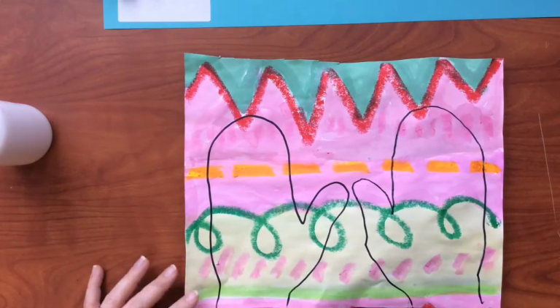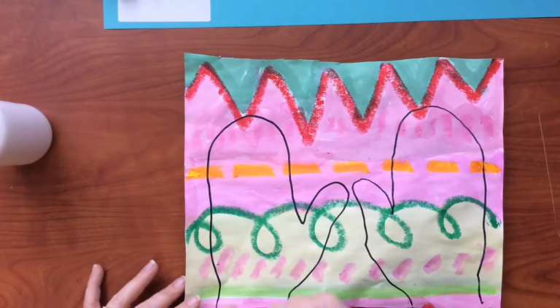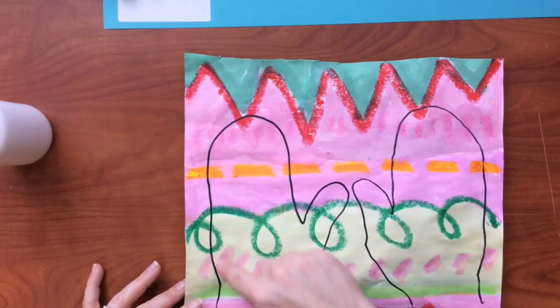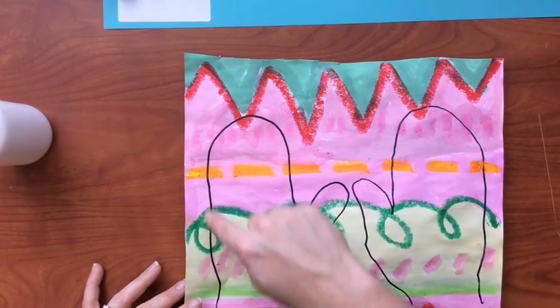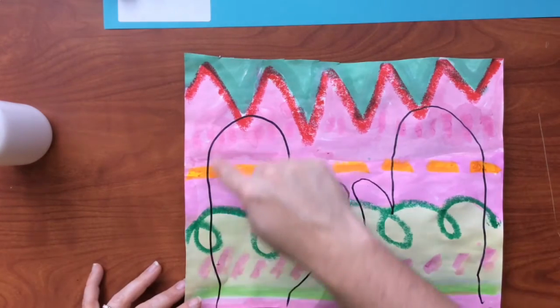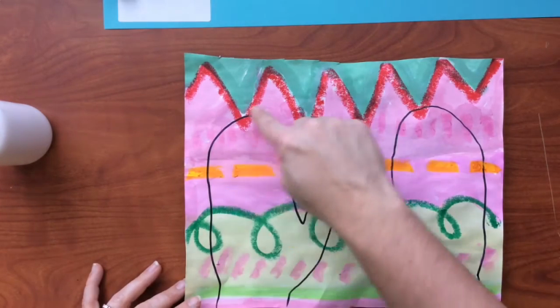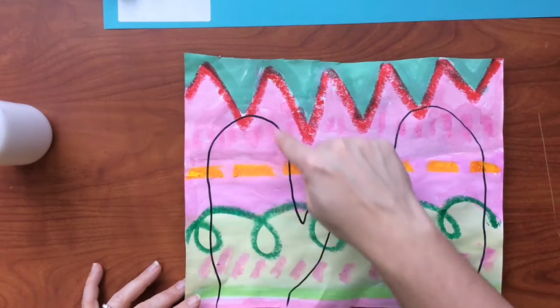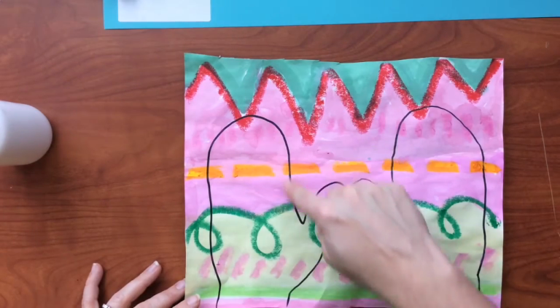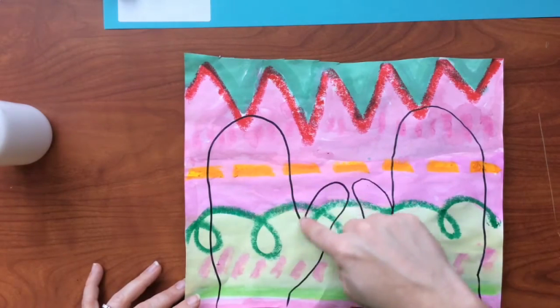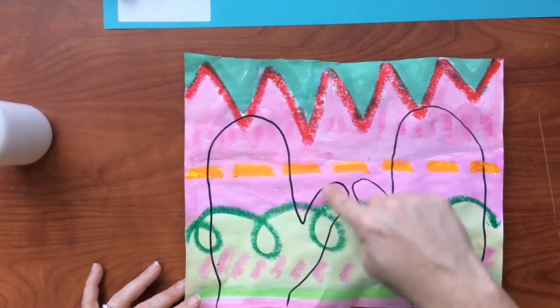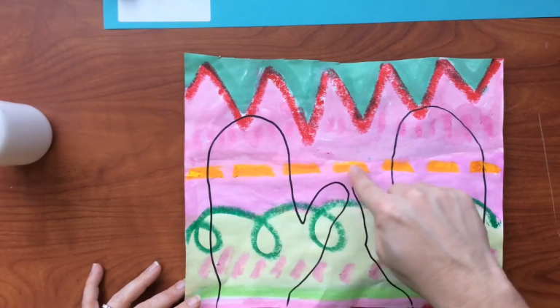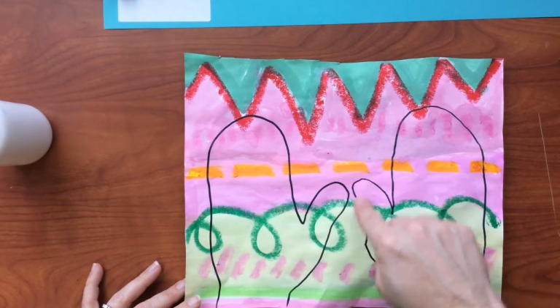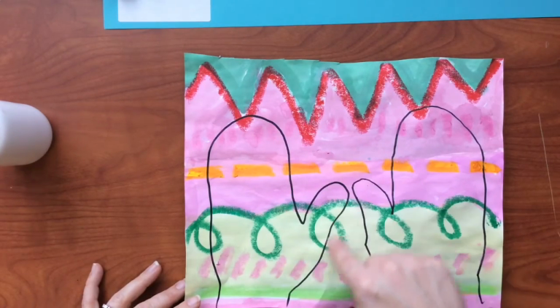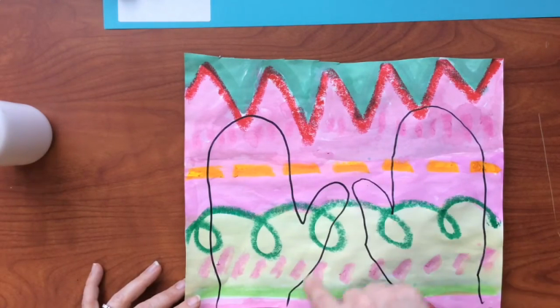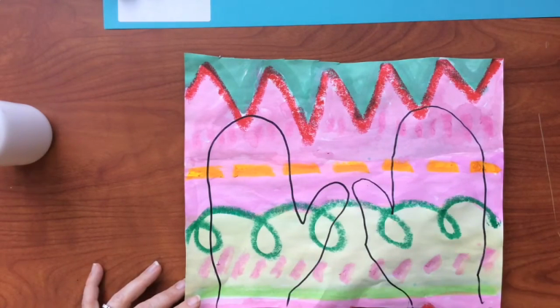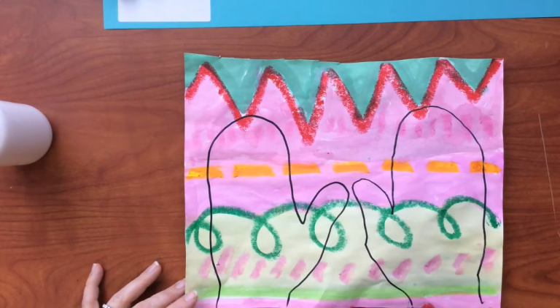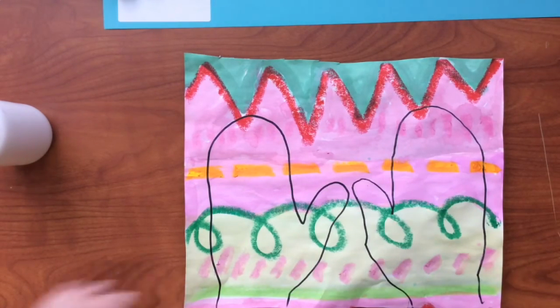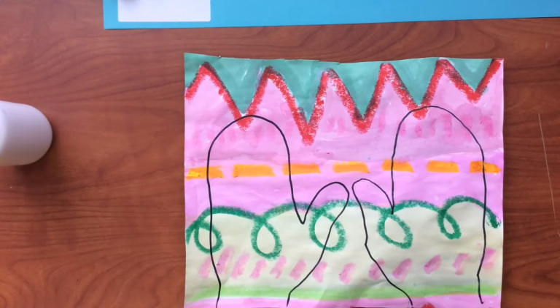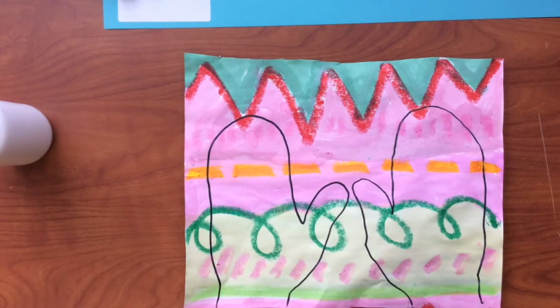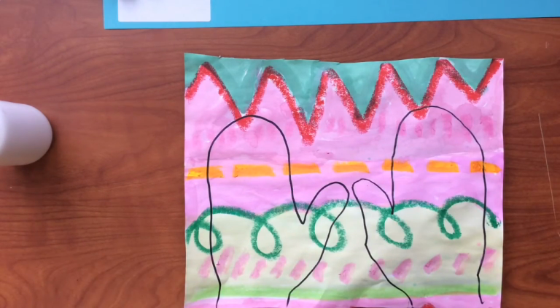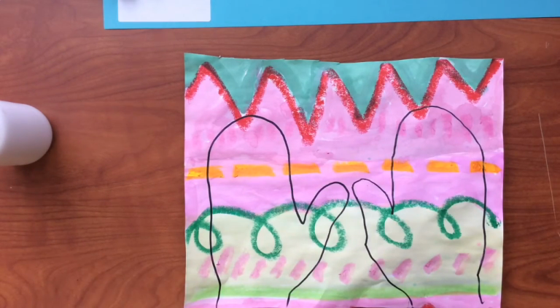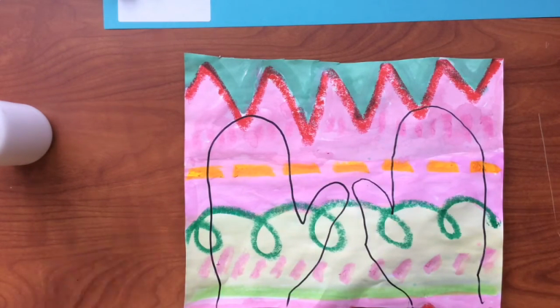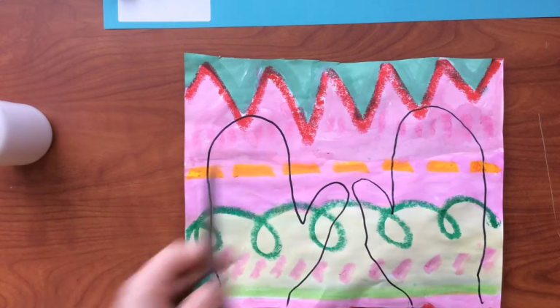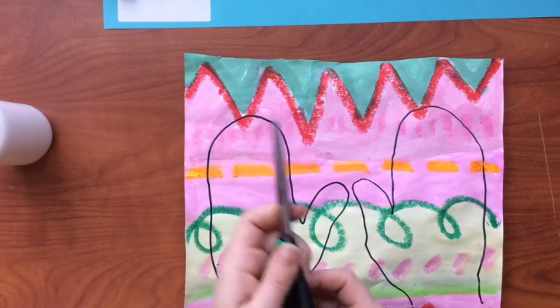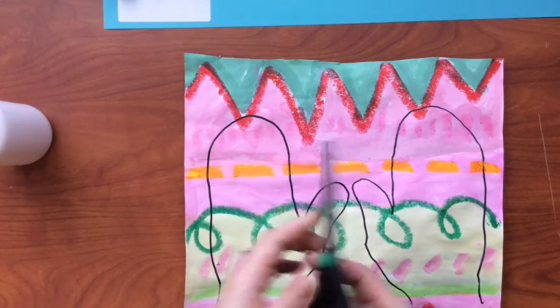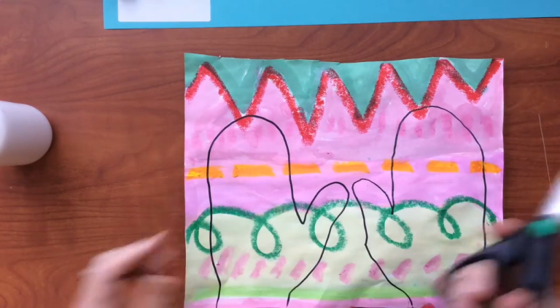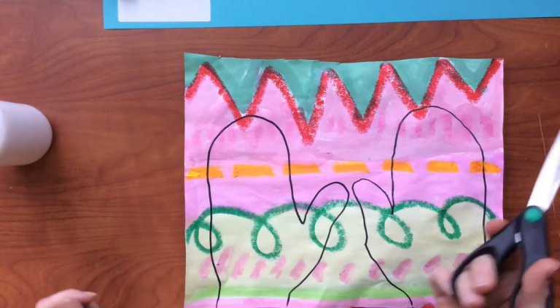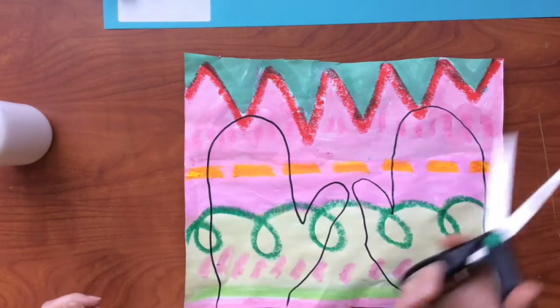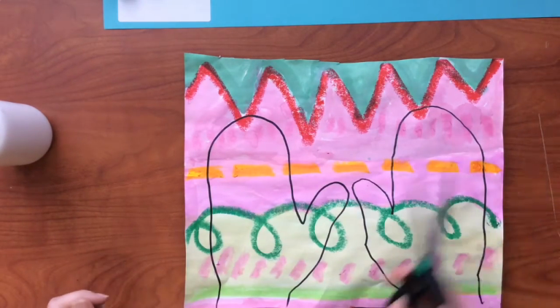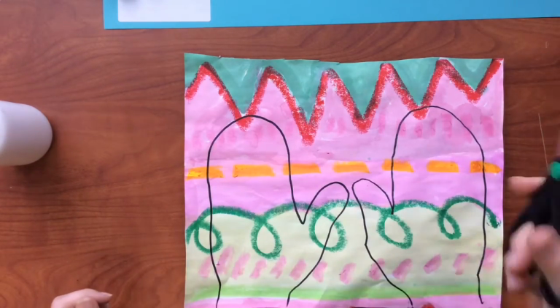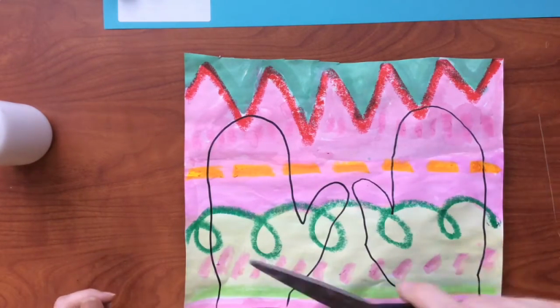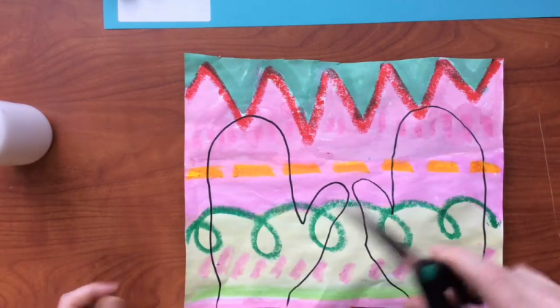Now that I've drawn around my hands, I'm going to use my scissors to cut.